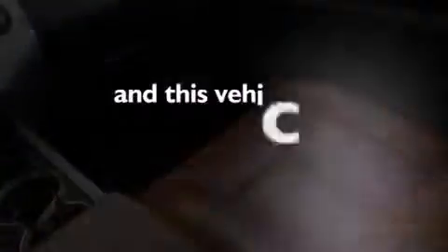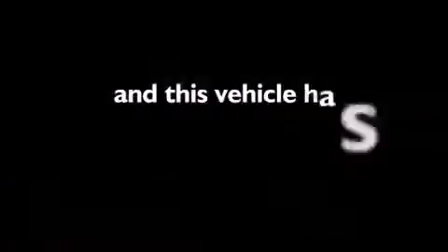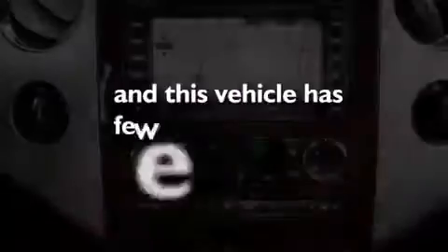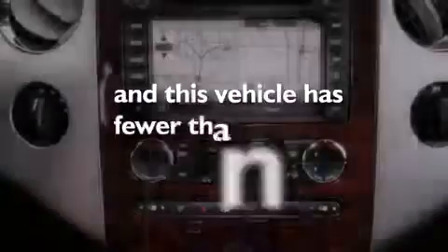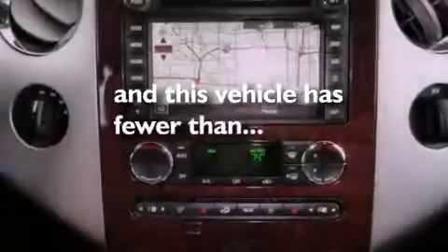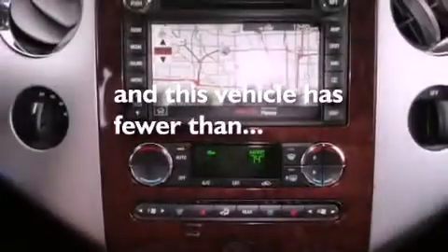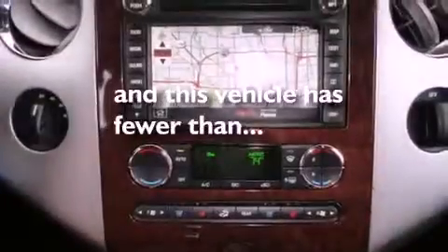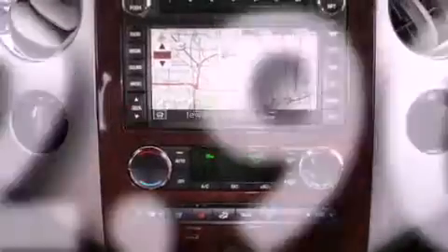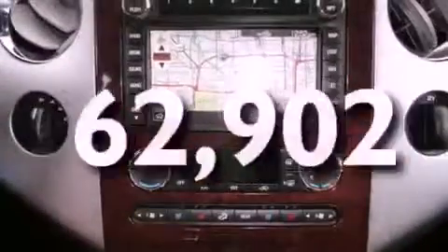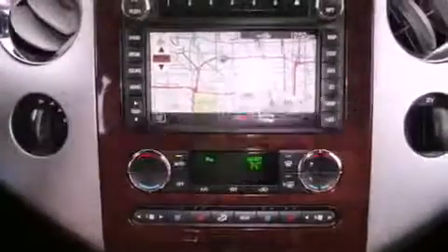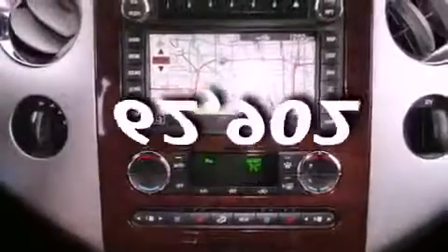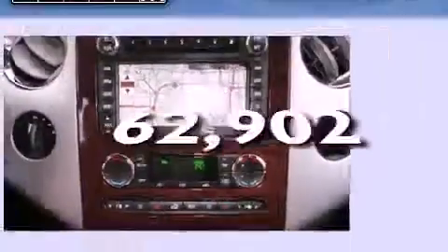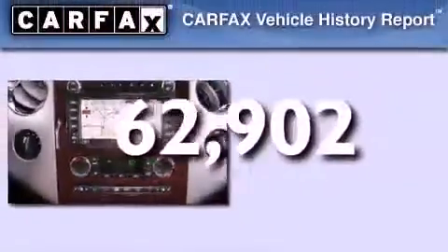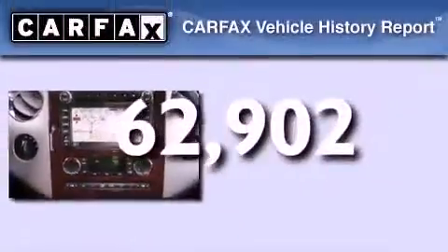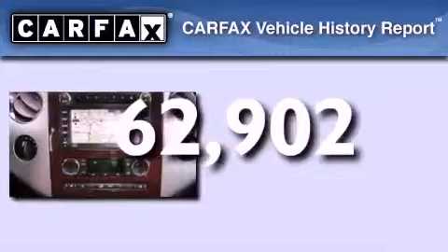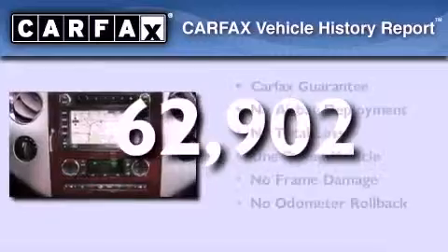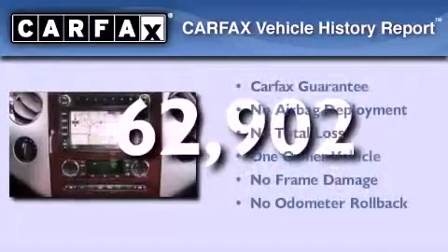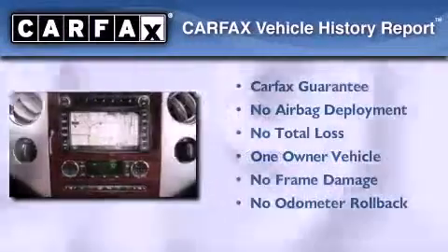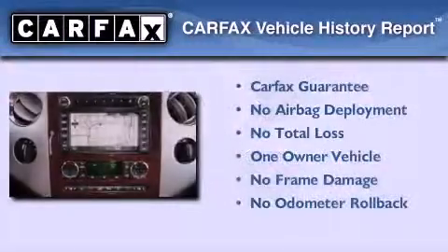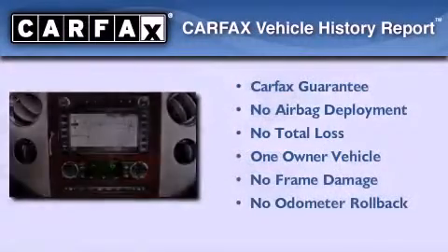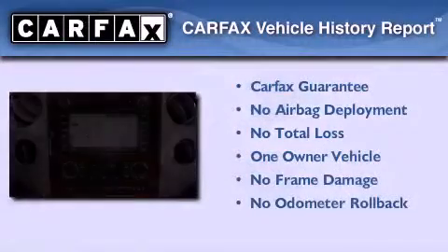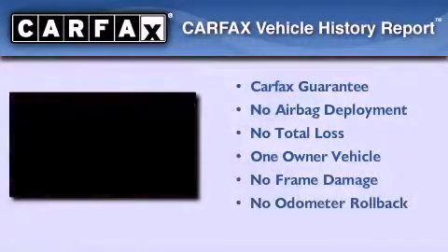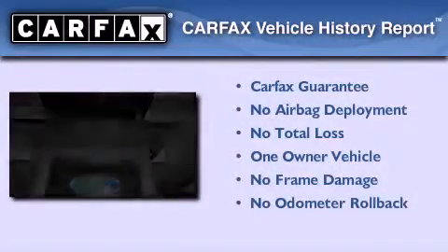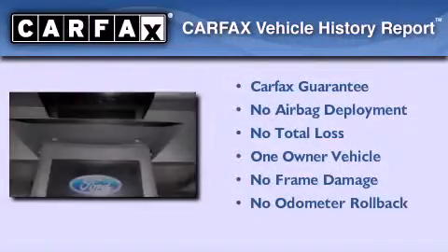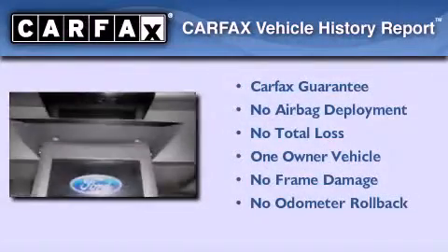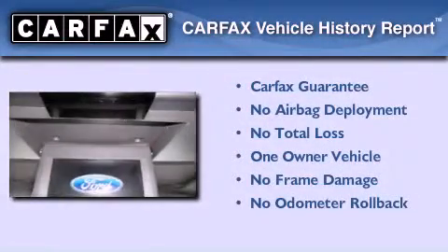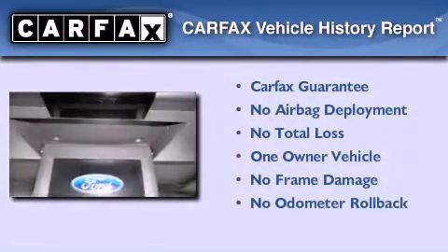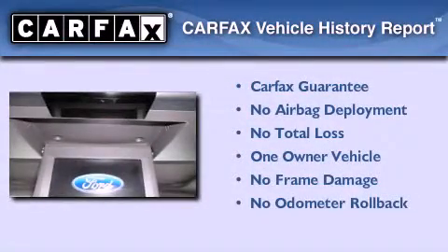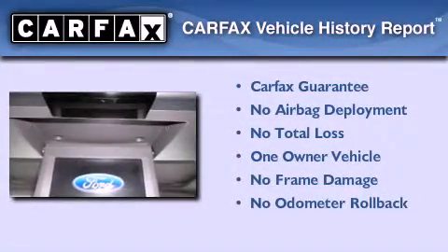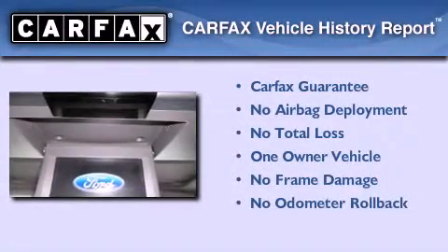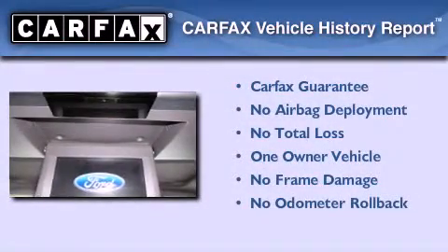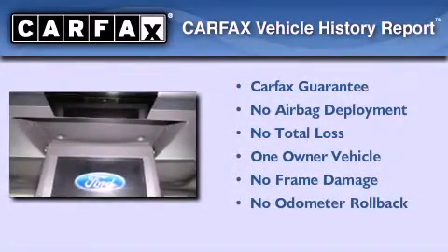This vehicle has less than 63,000 miles. This Ford has had only one owner and it qualifies for the Carfax buyback guarantee.